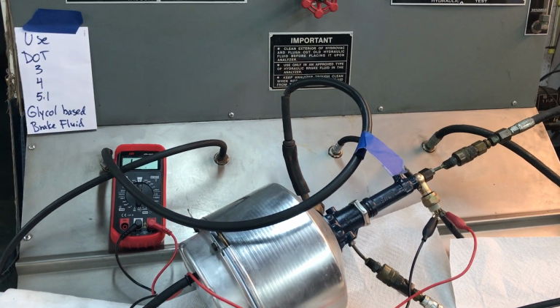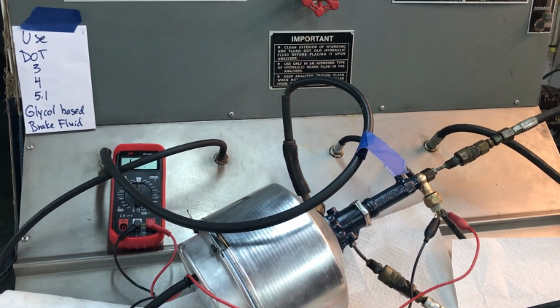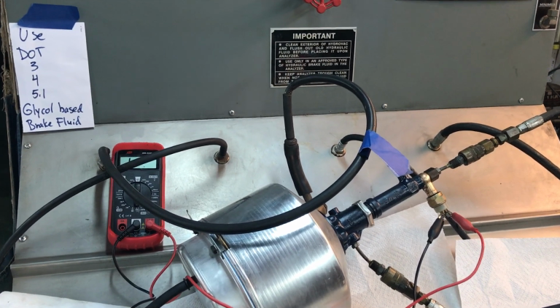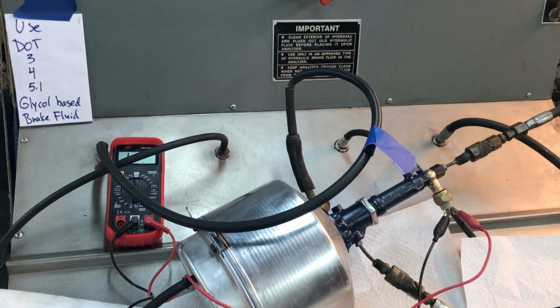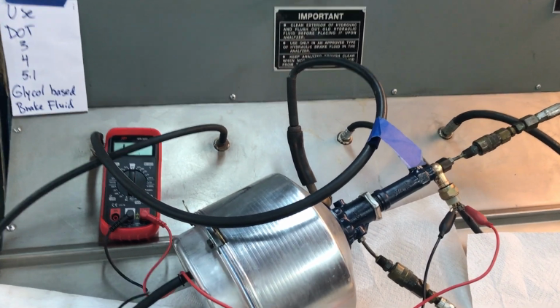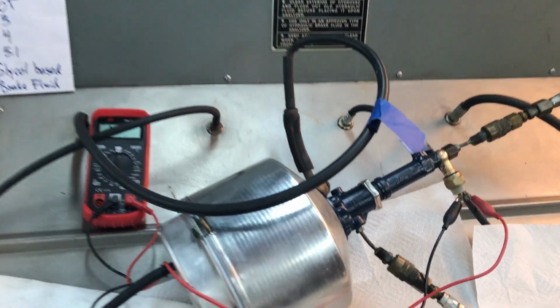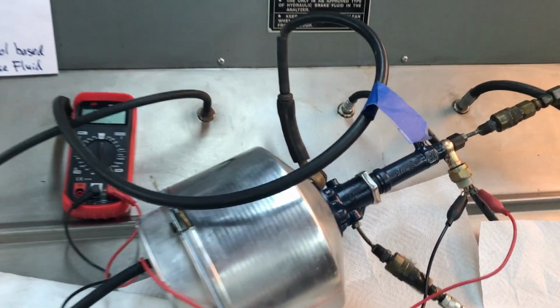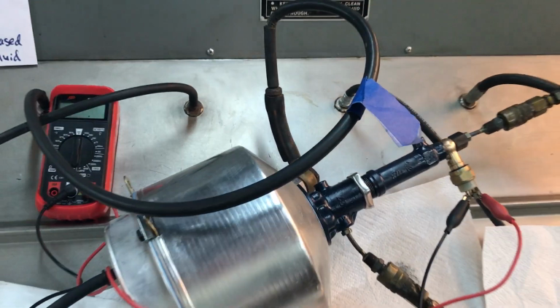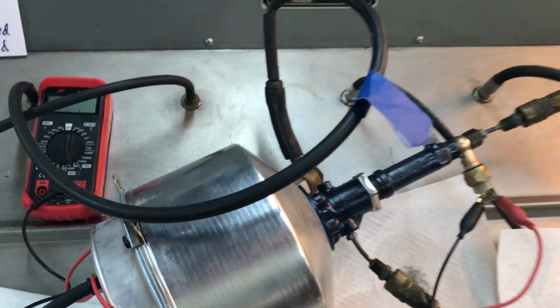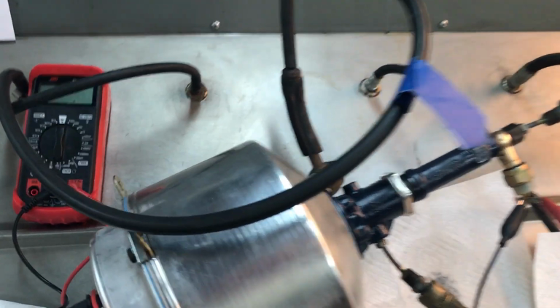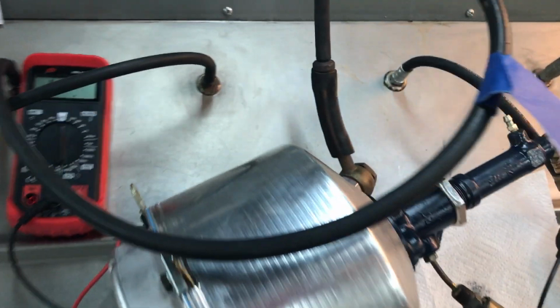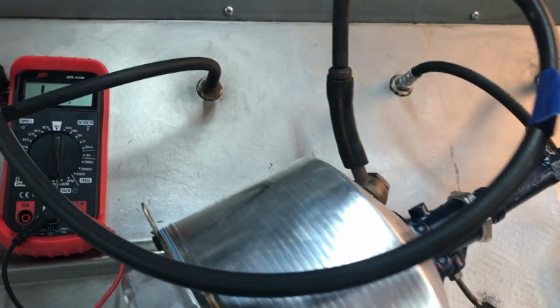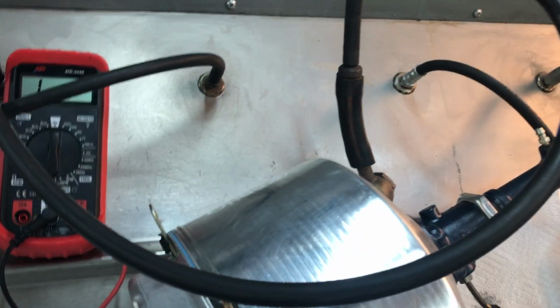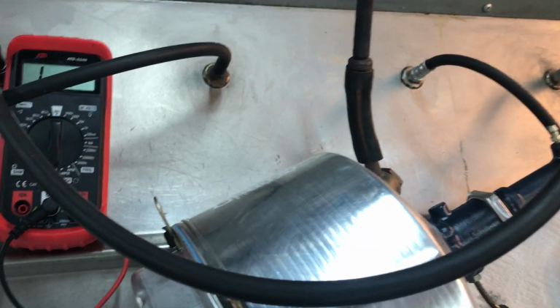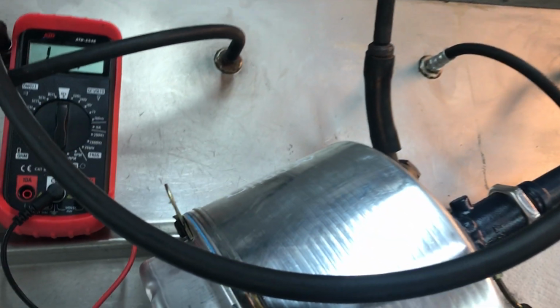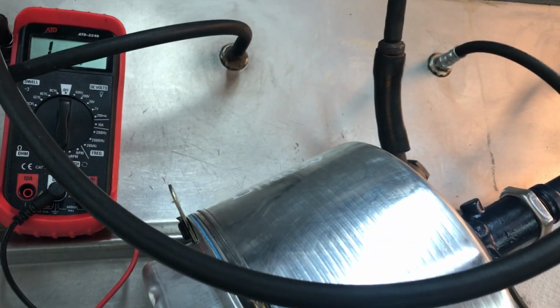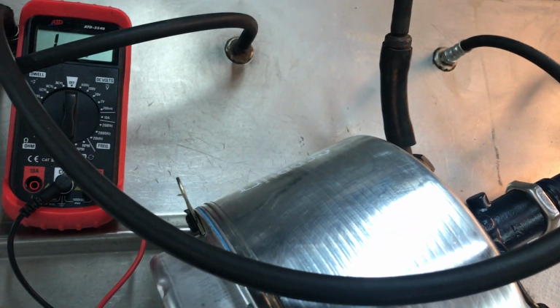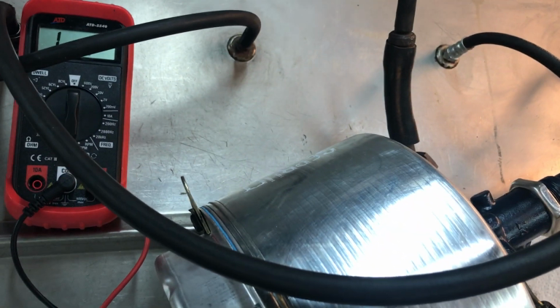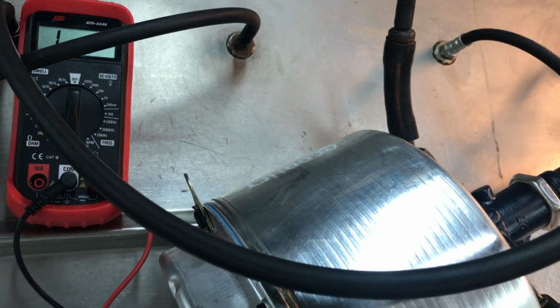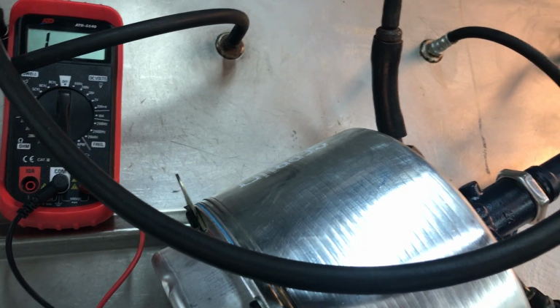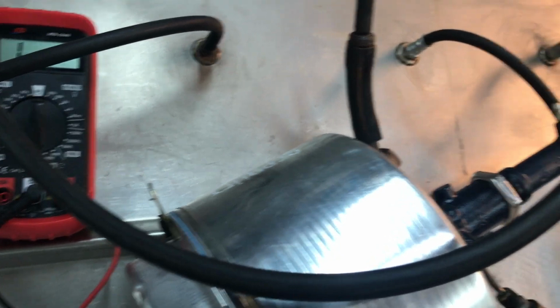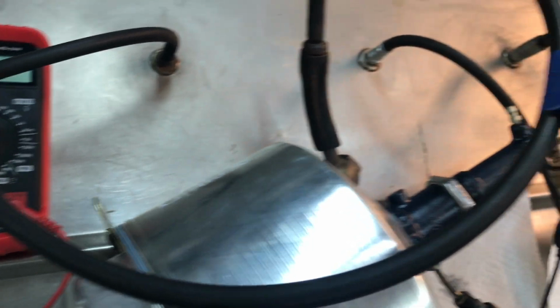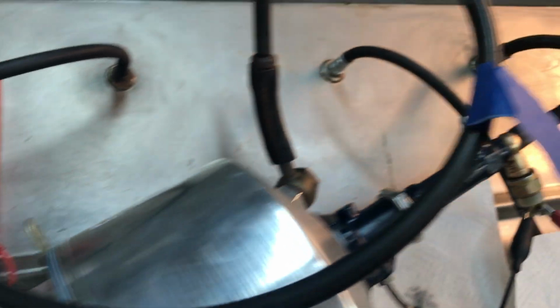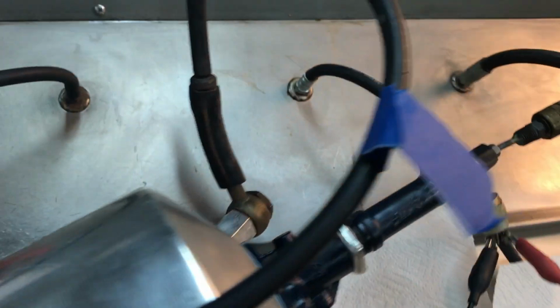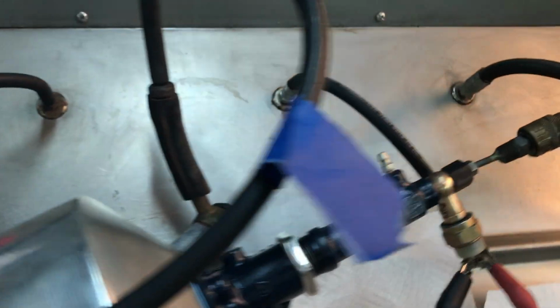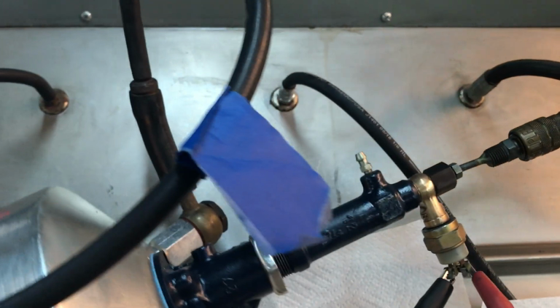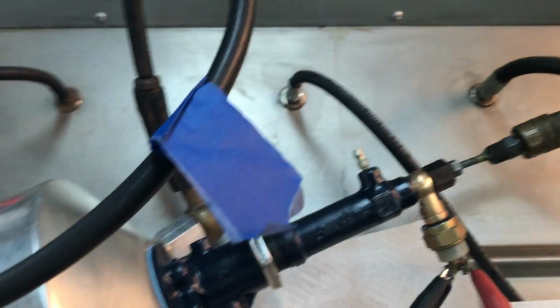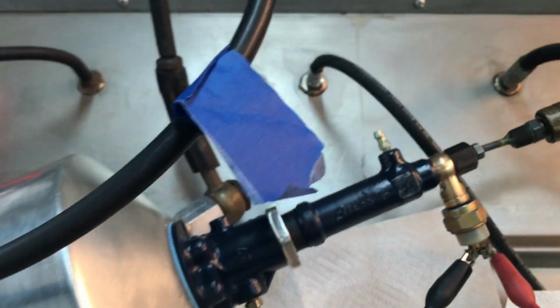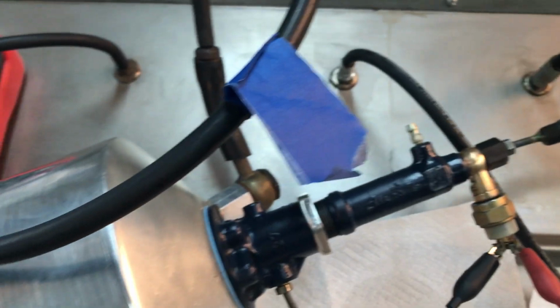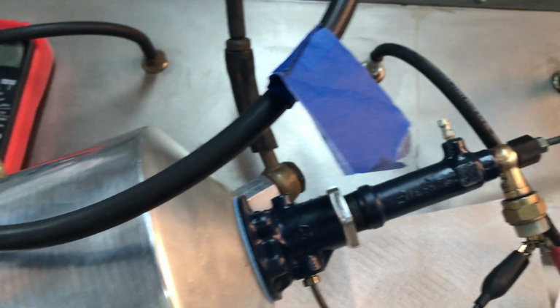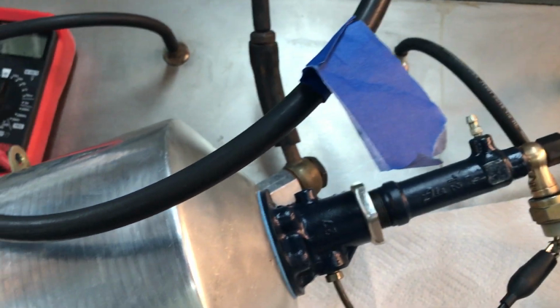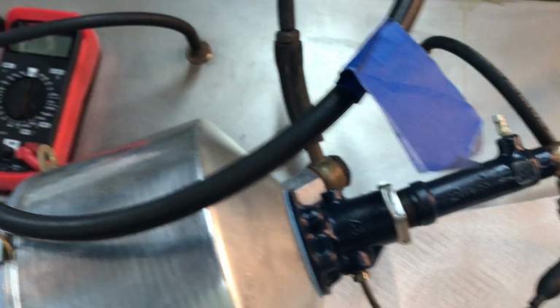Hey John, got your Roadster T5026 booster on the tester all ready to go.